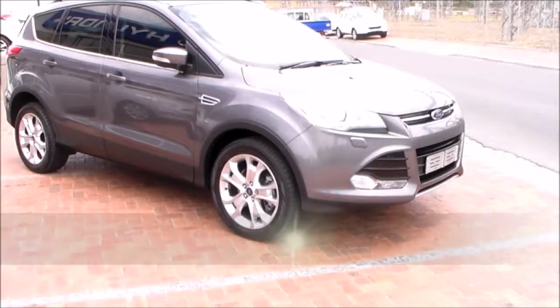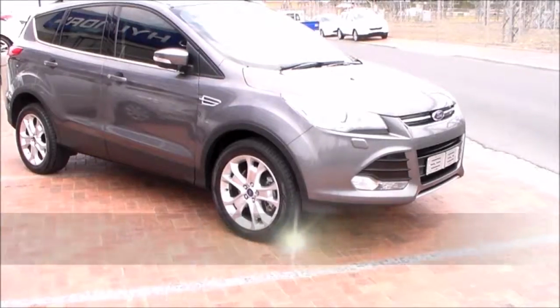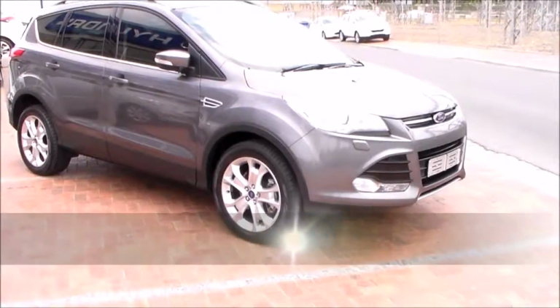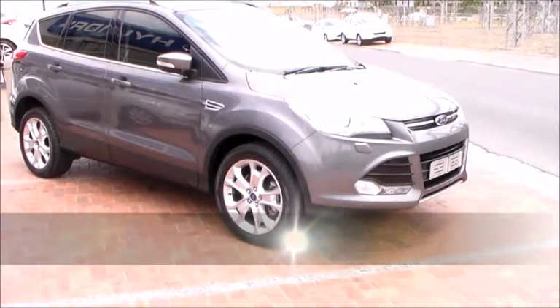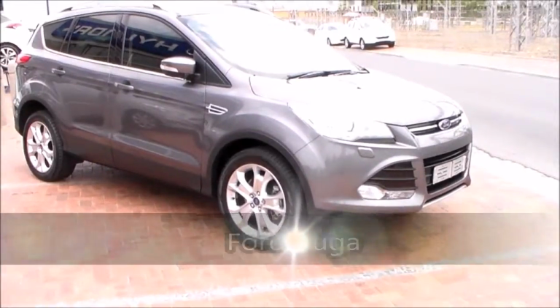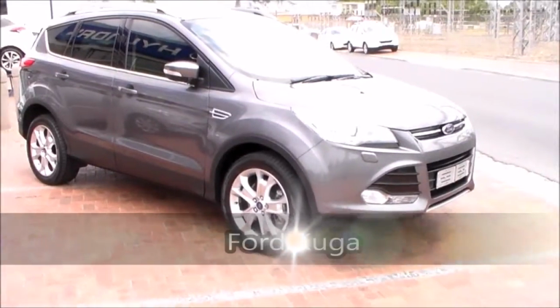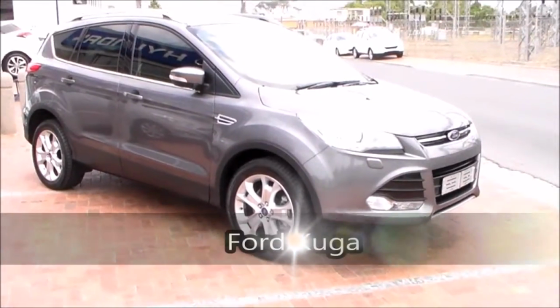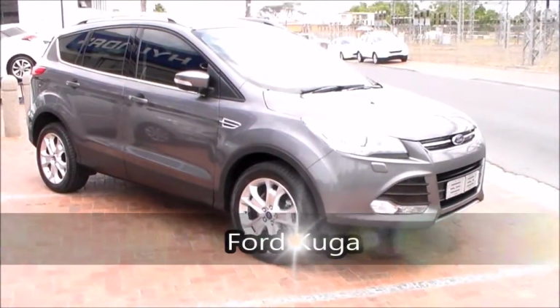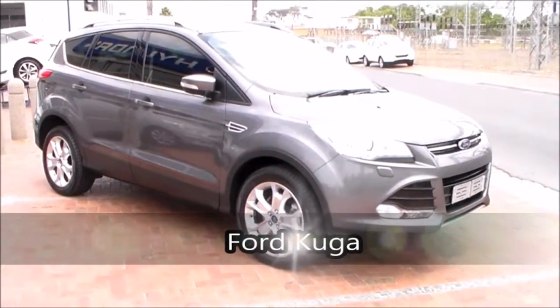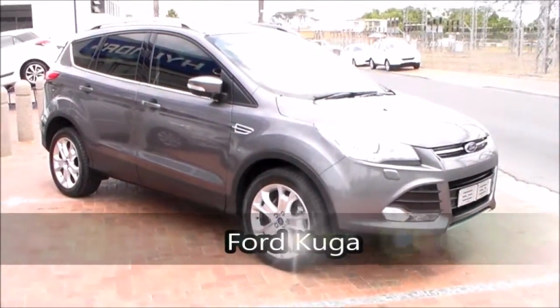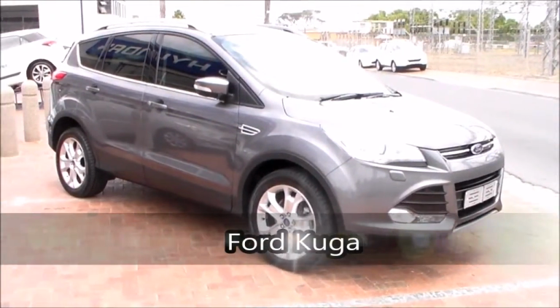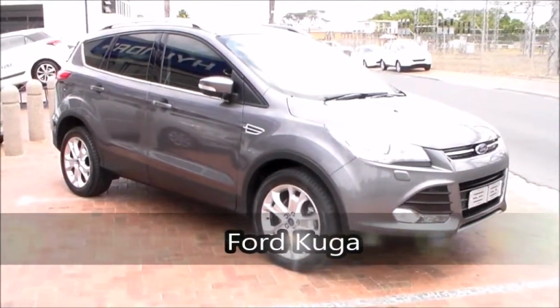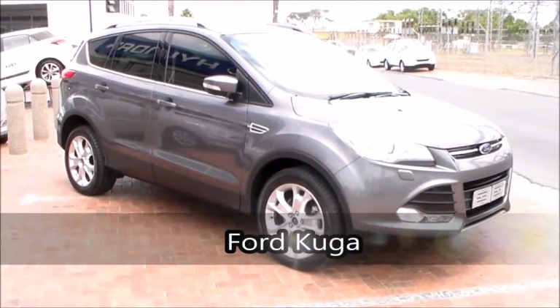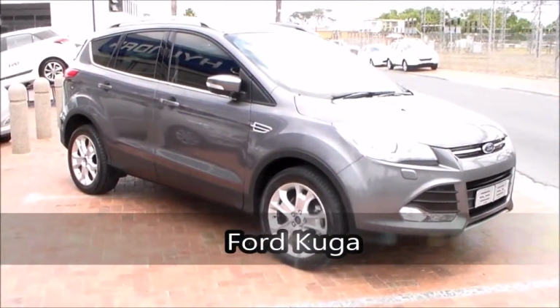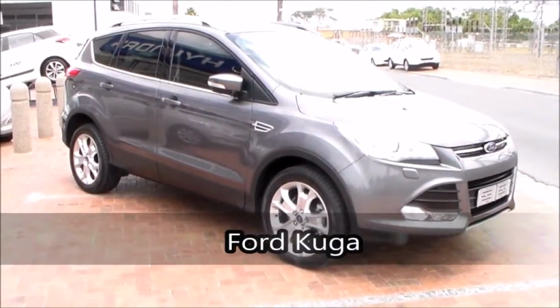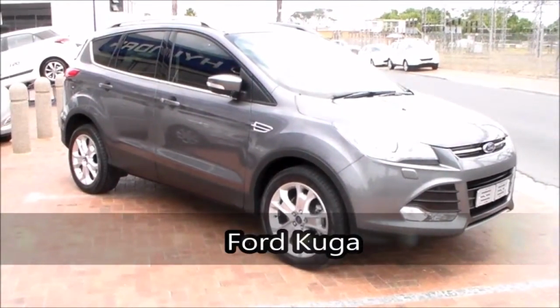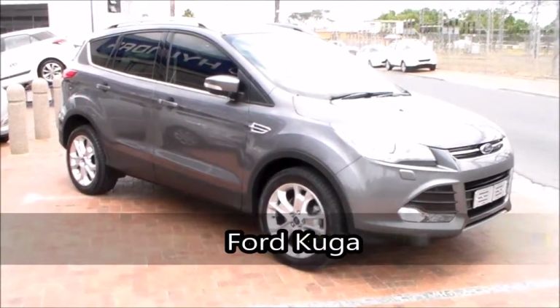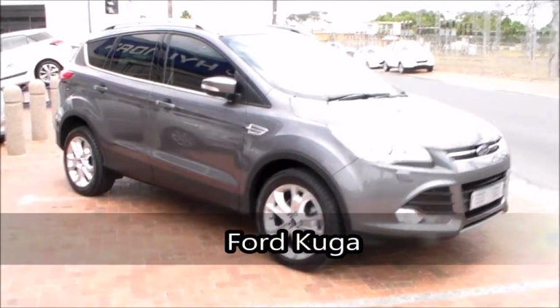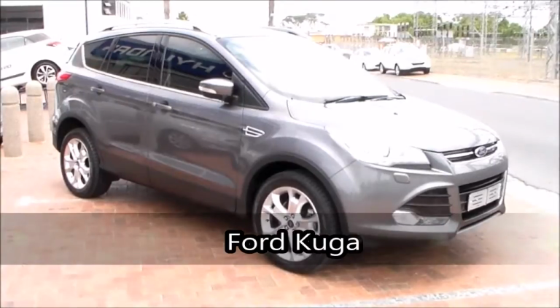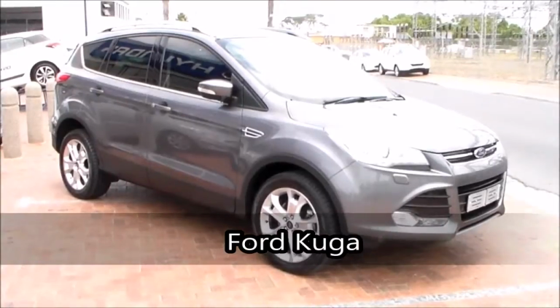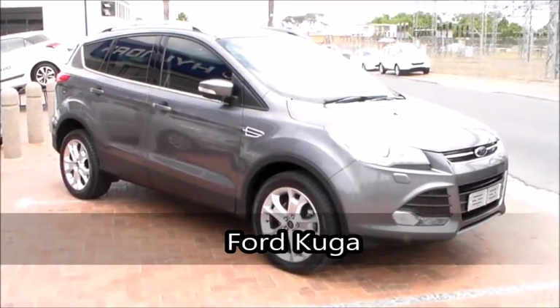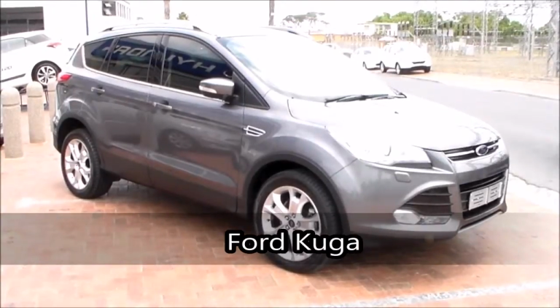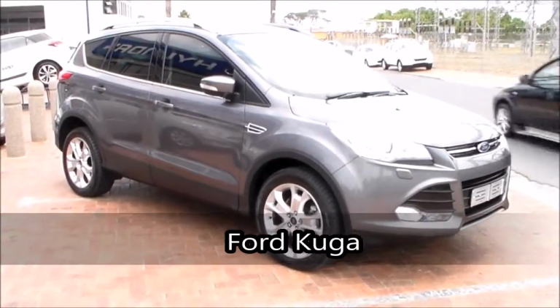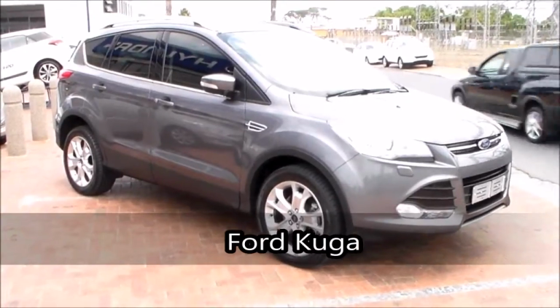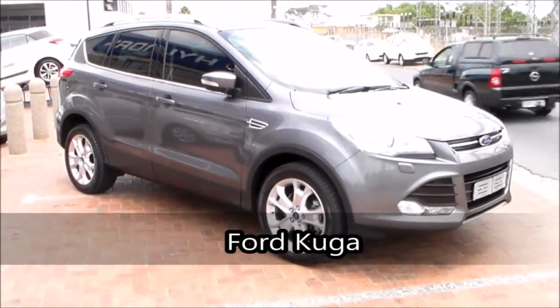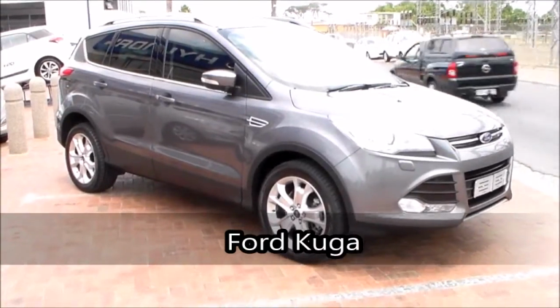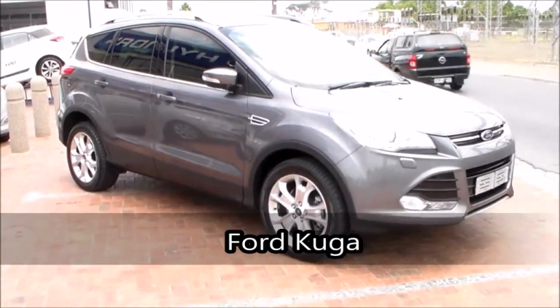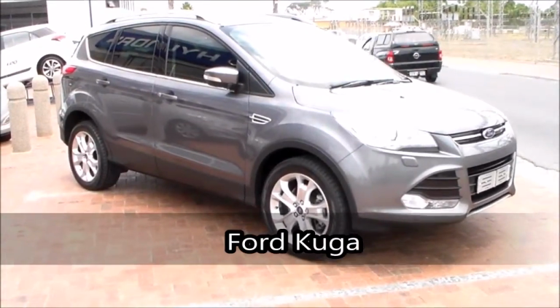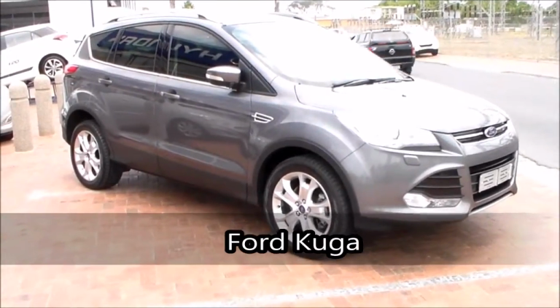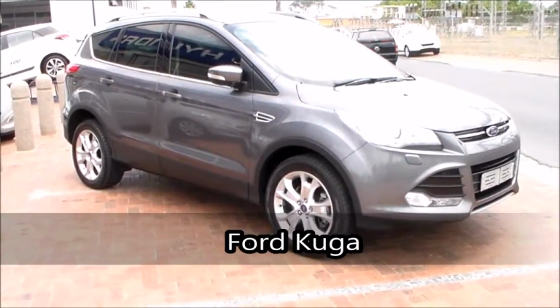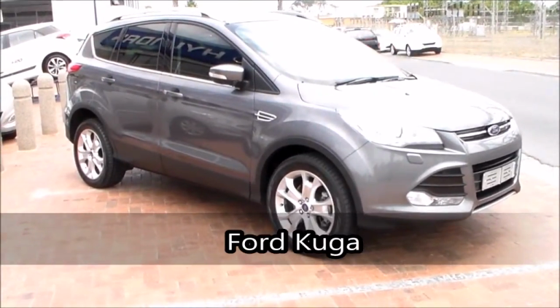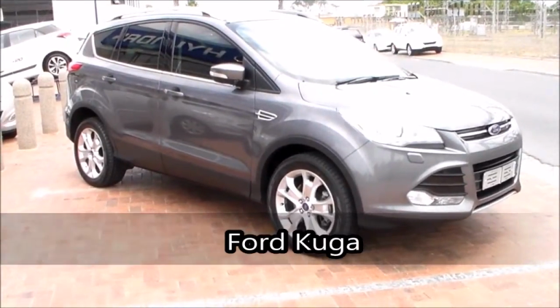Hi guys, welcome back to your review. Today we are looking at the Ford Cougar Titanium. Please enjoy.